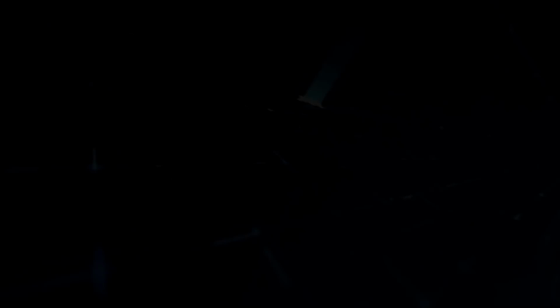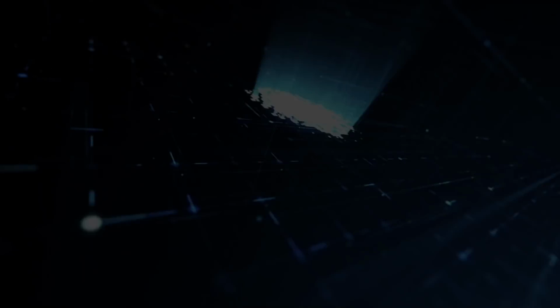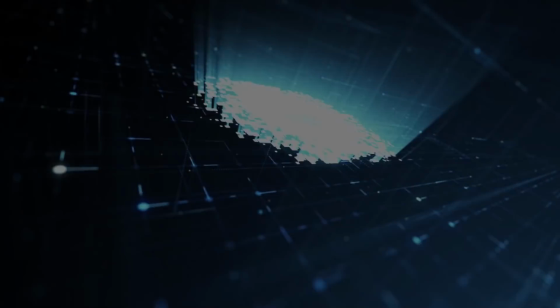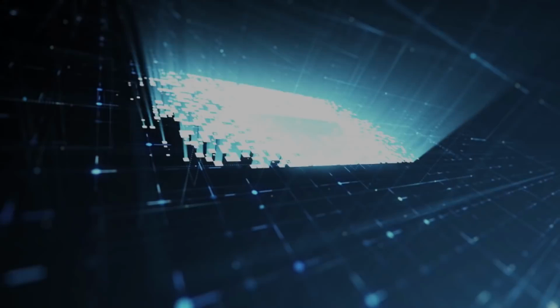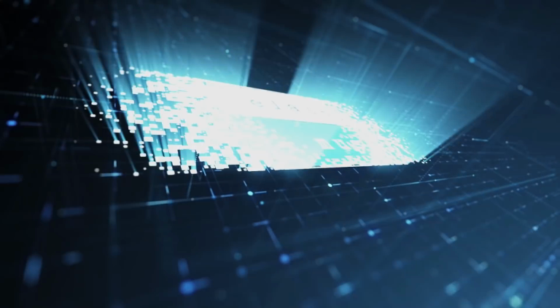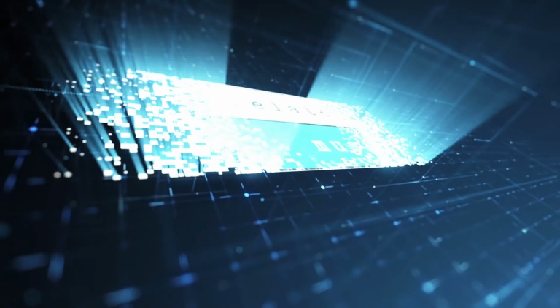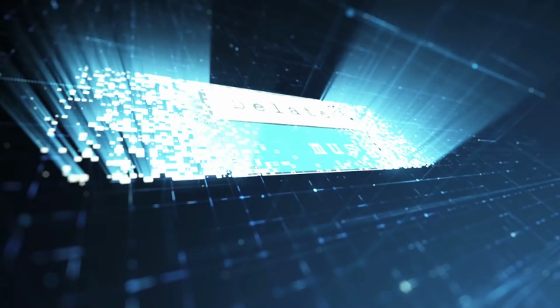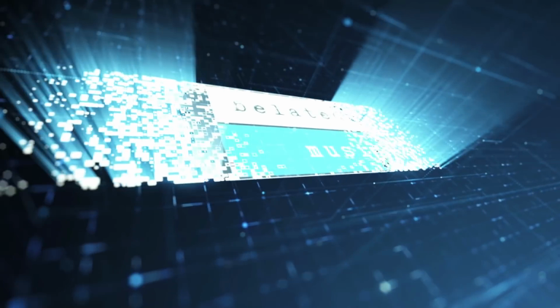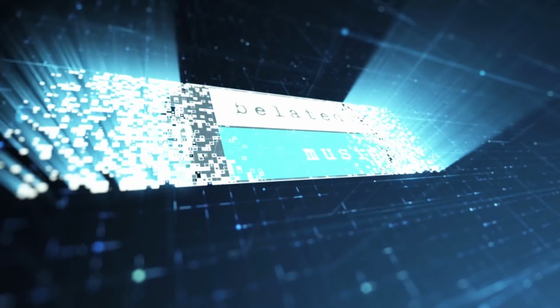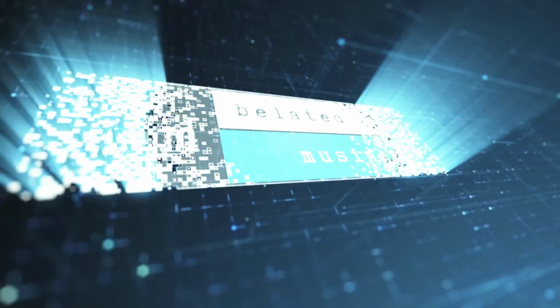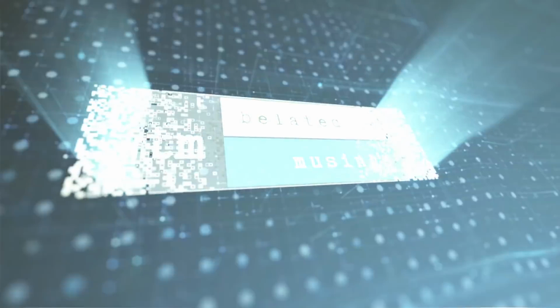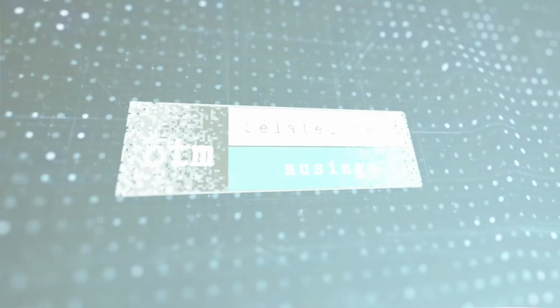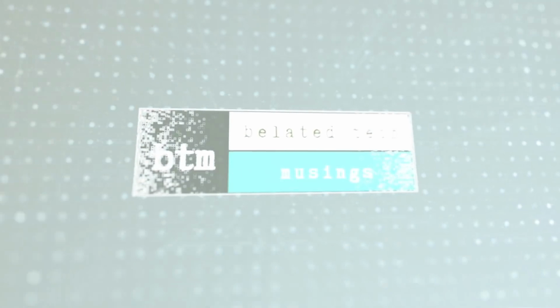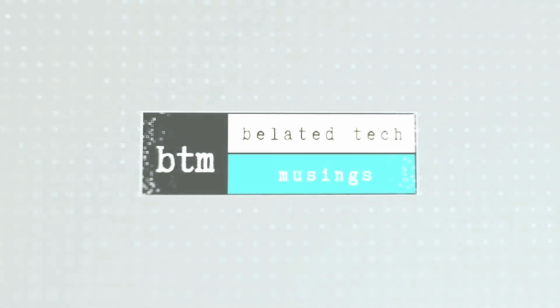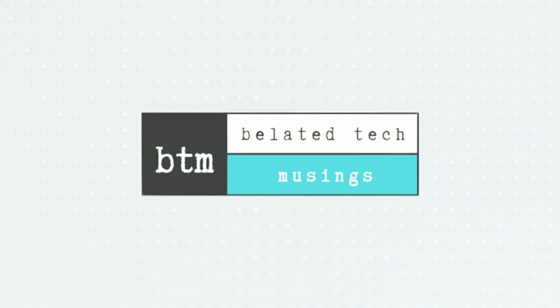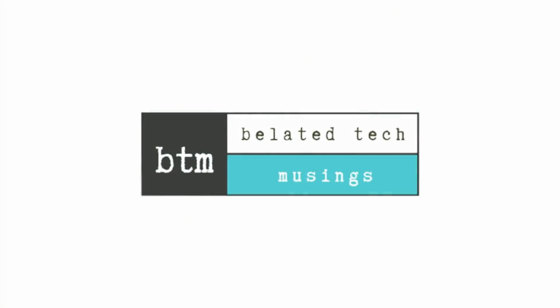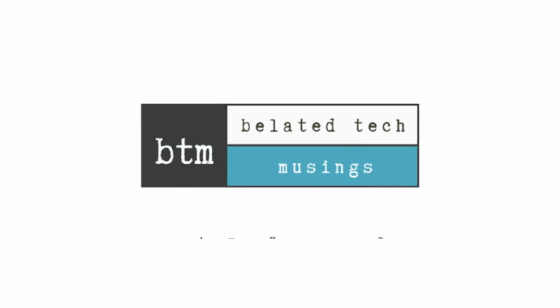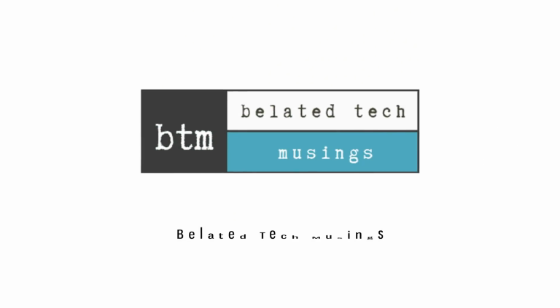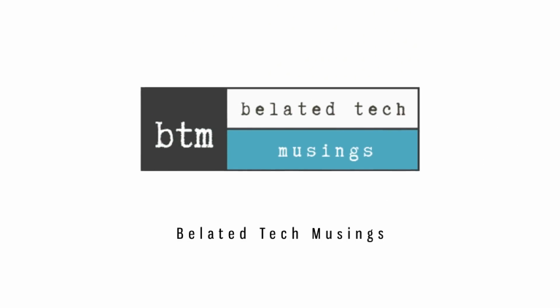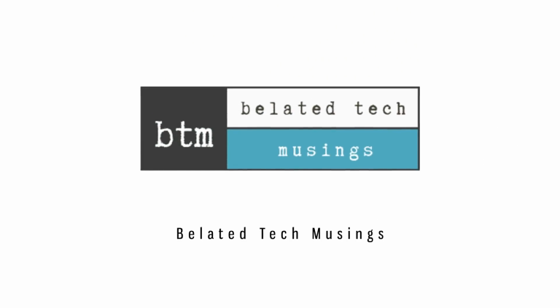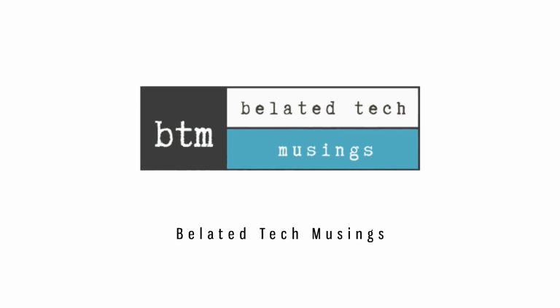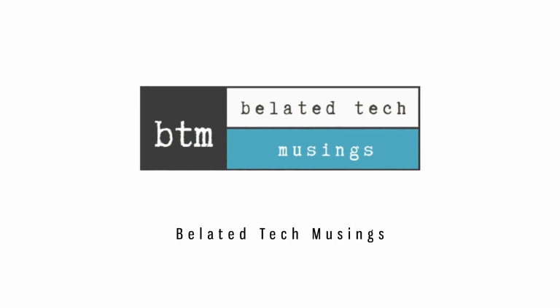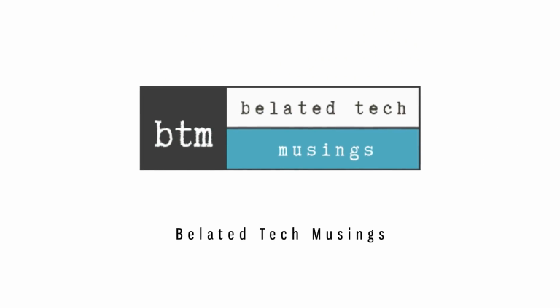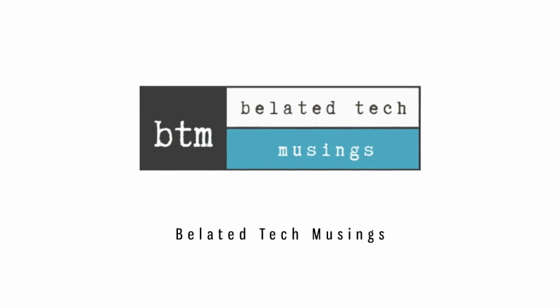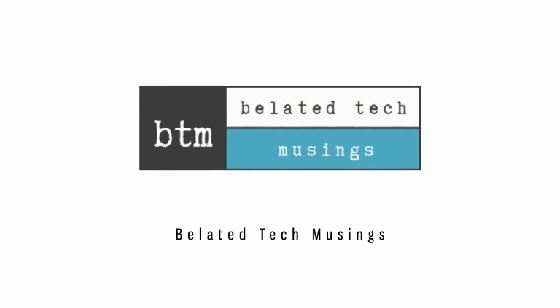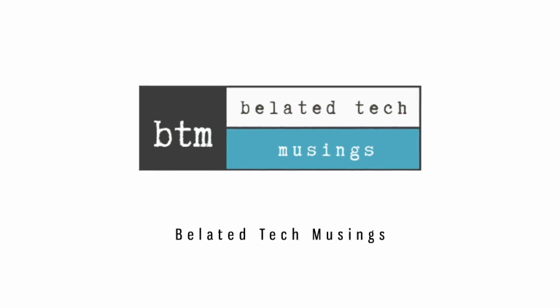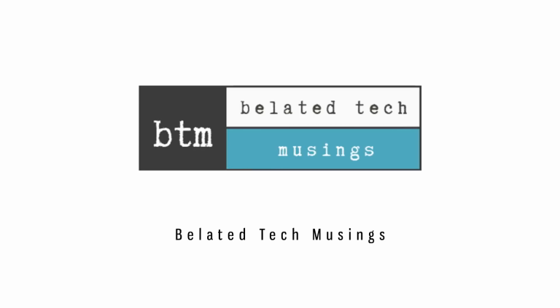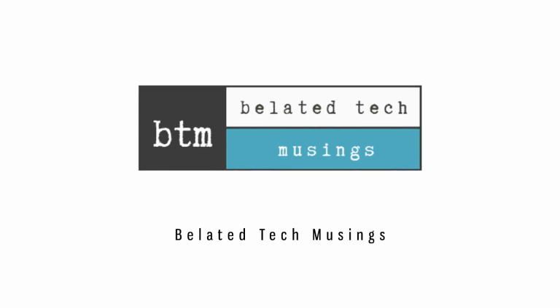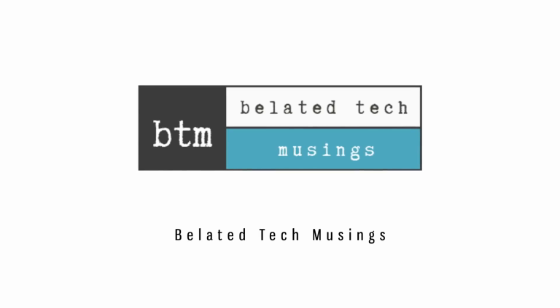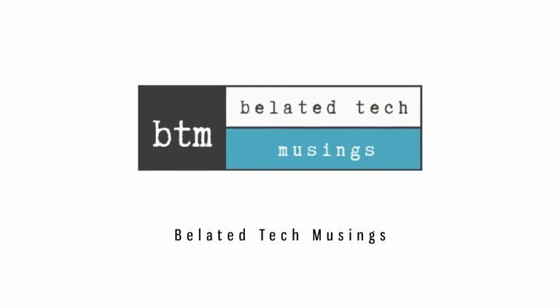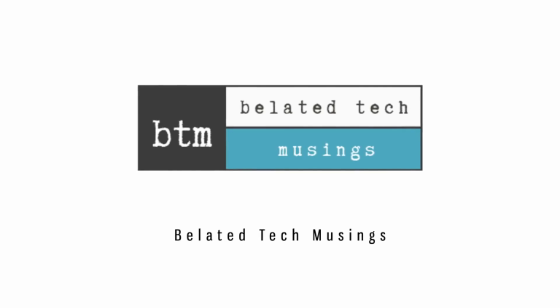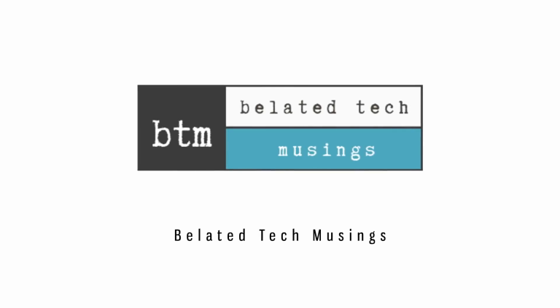Welcome to the Bladed Tech Channel's 46th Short for space exploration, science, and technology.